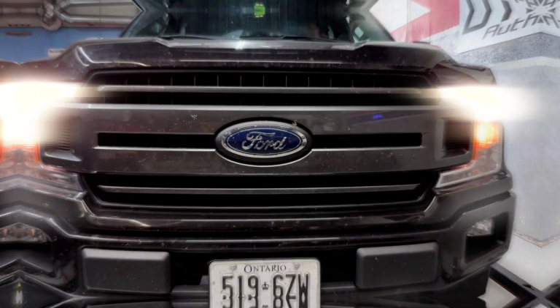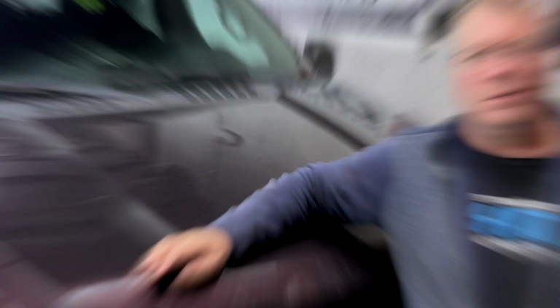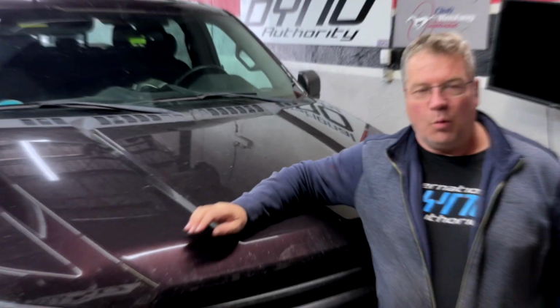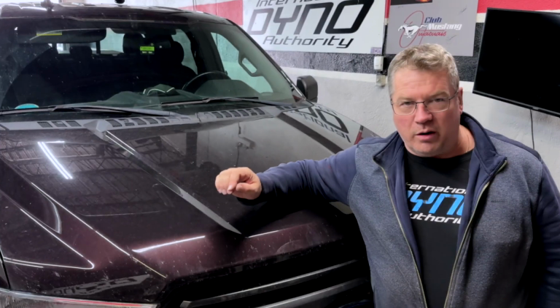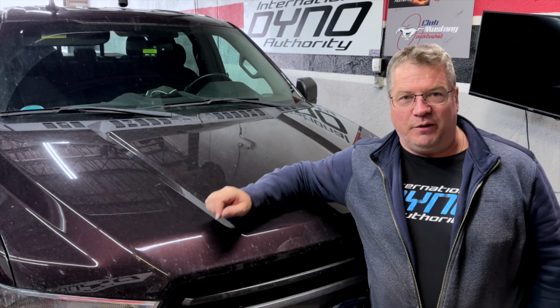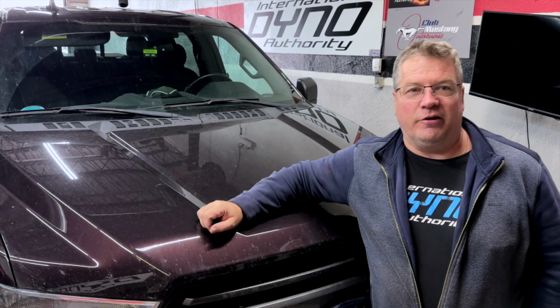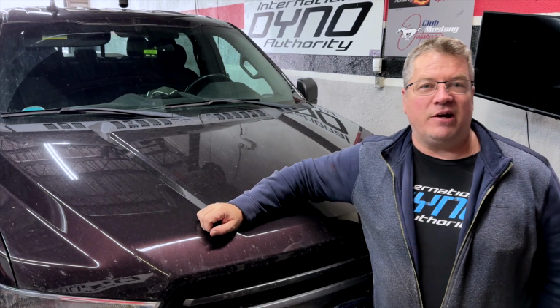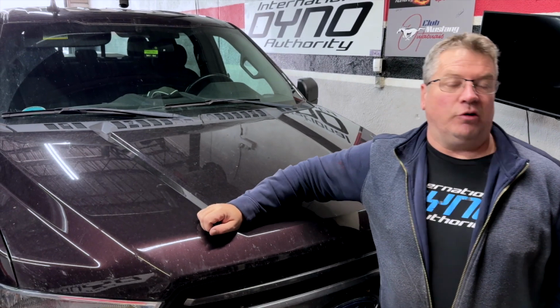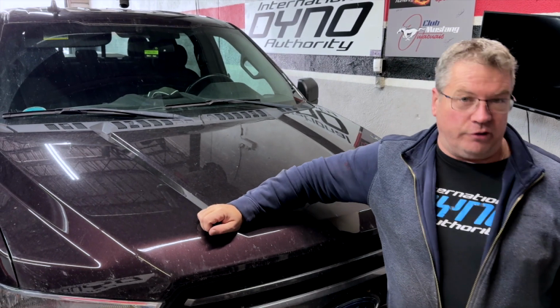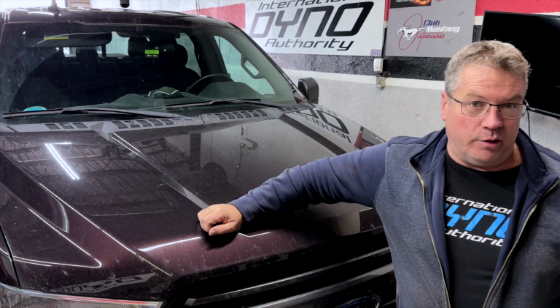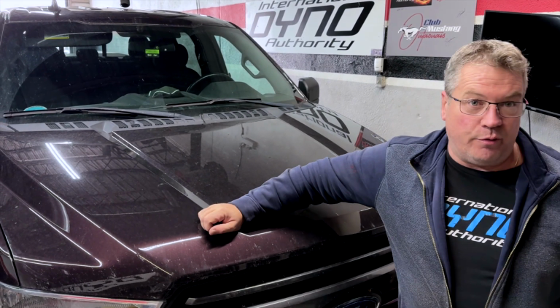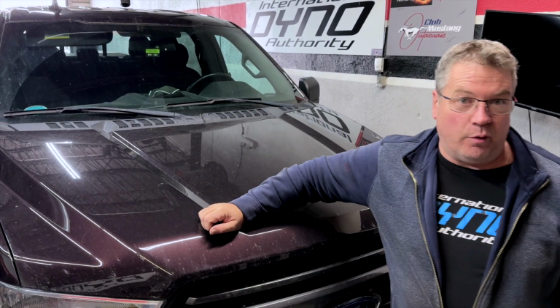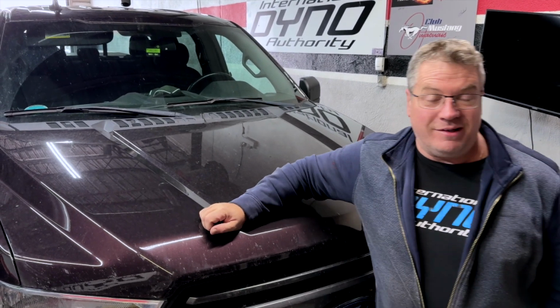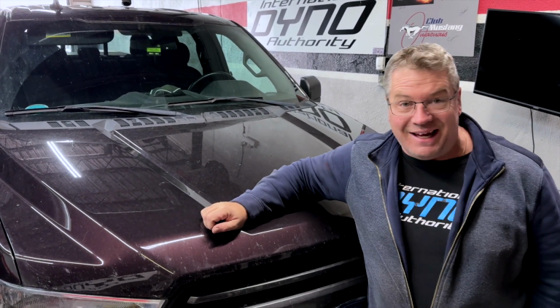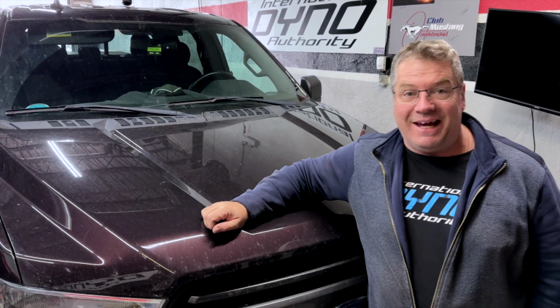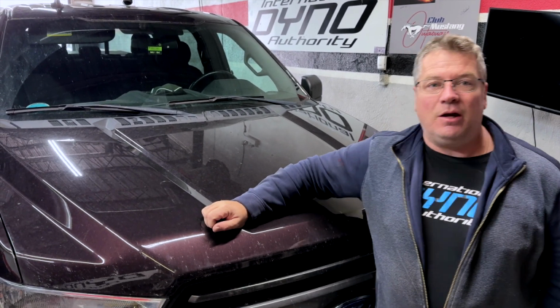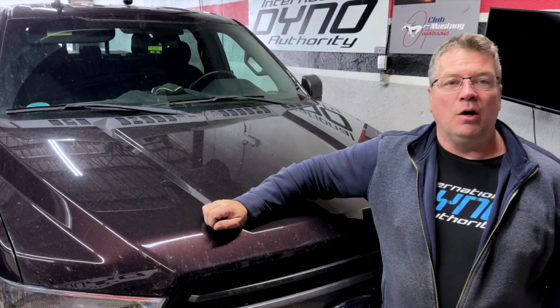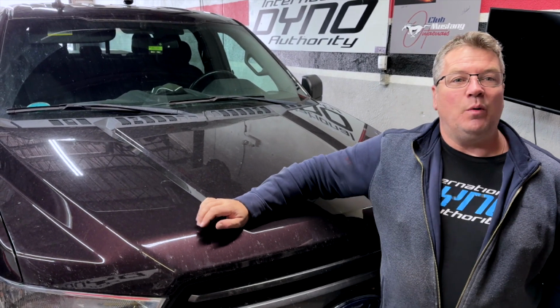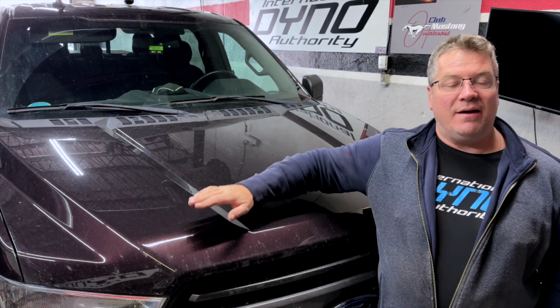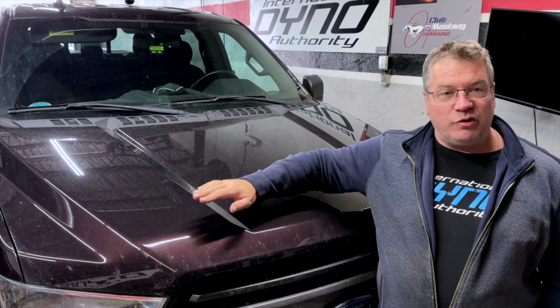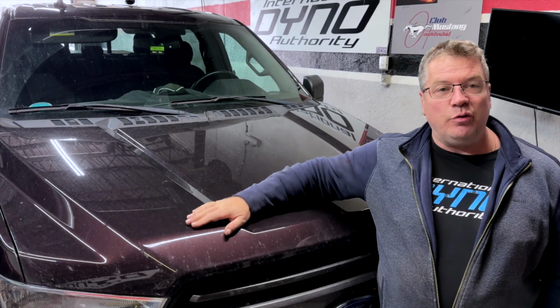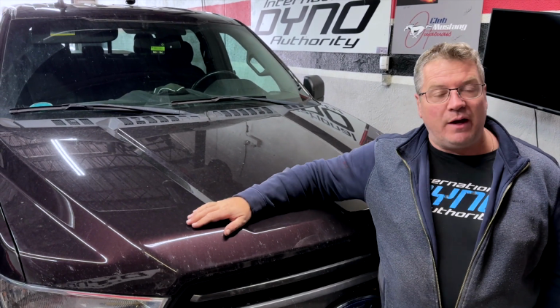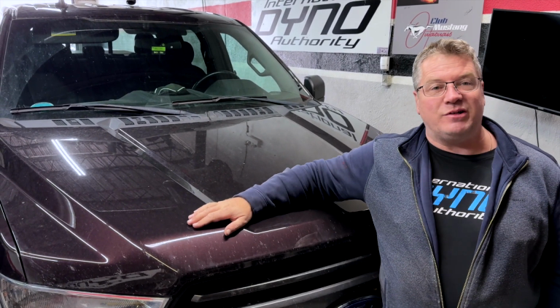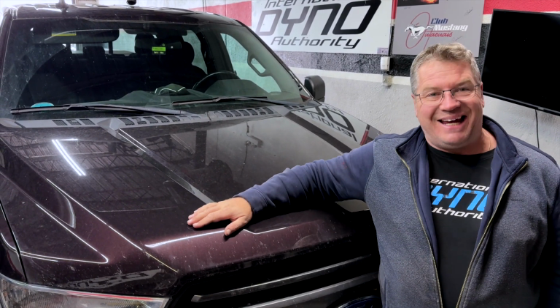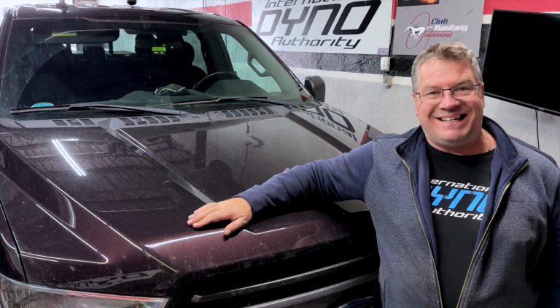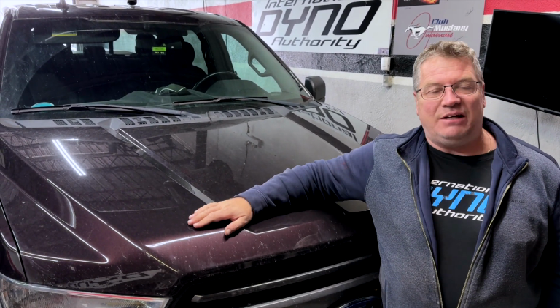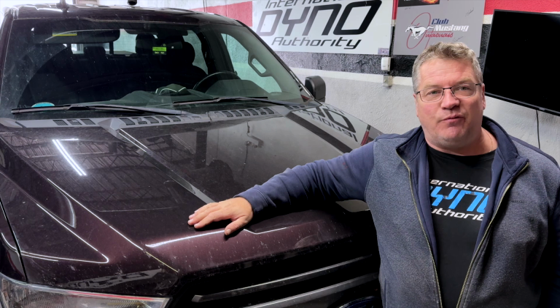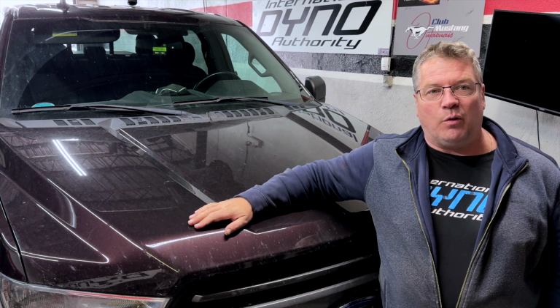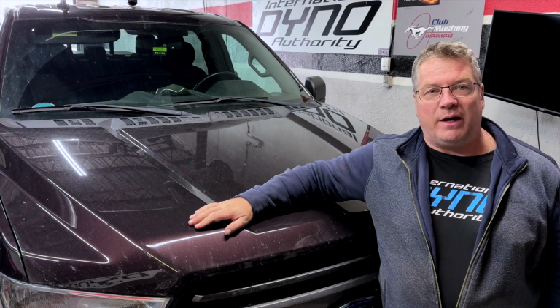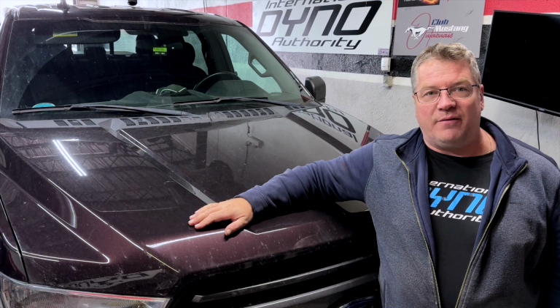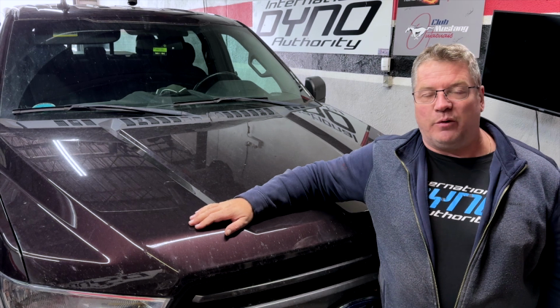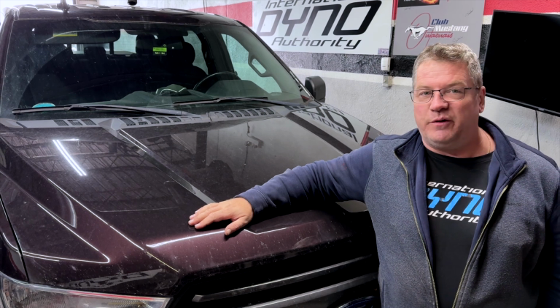Welcome to International Dyno Authority. Today we have a 2018 Ford F-150.